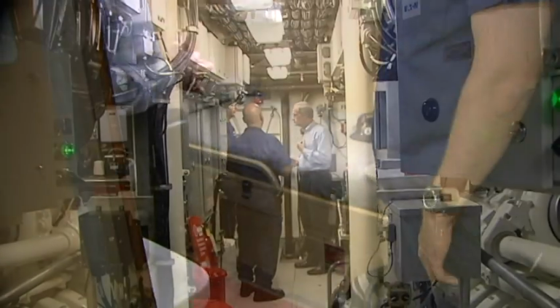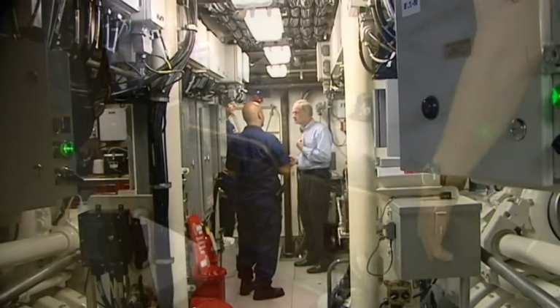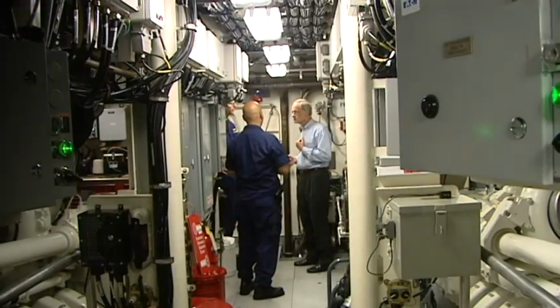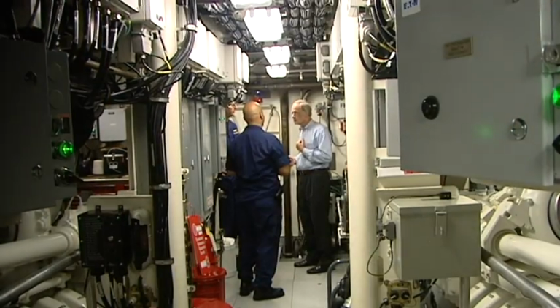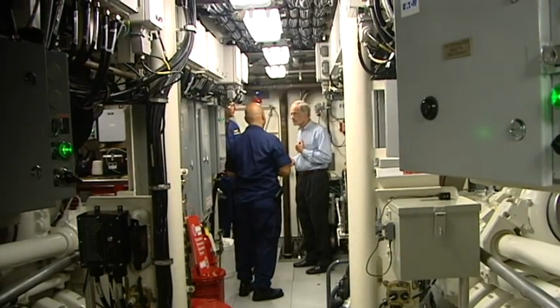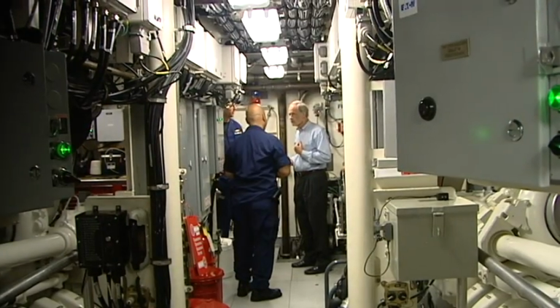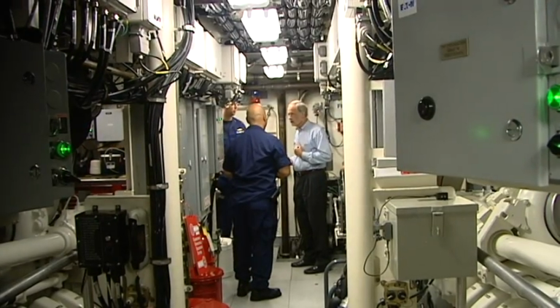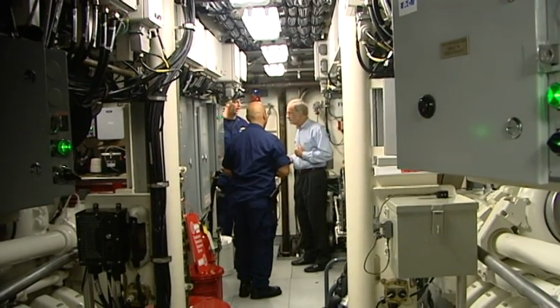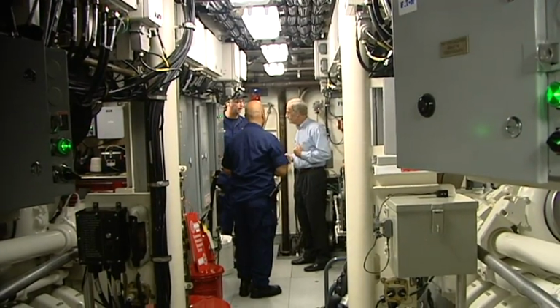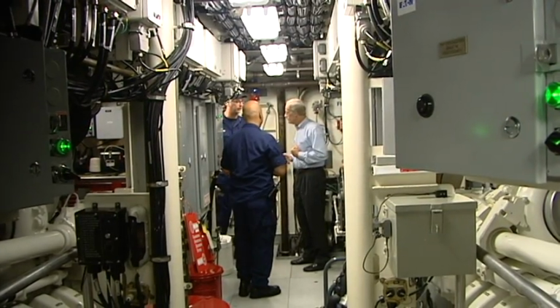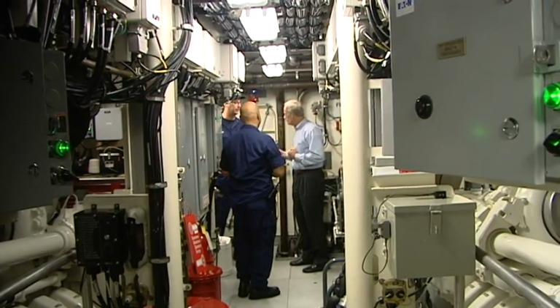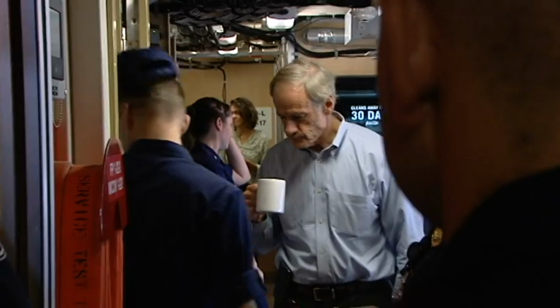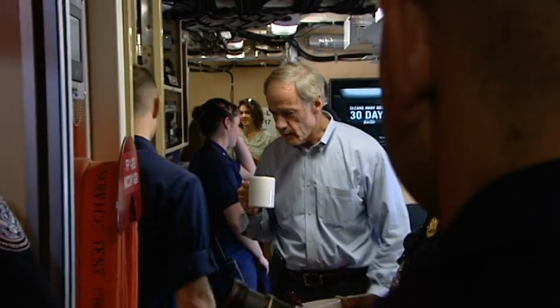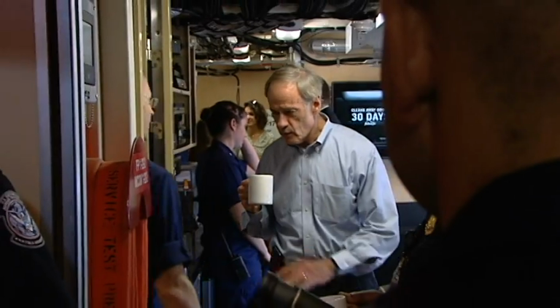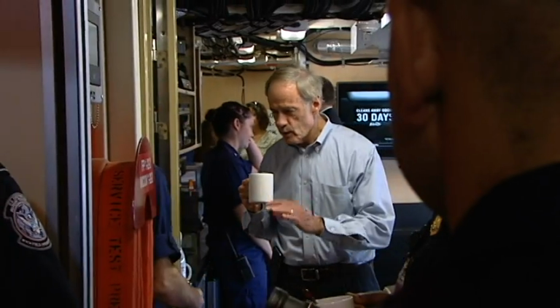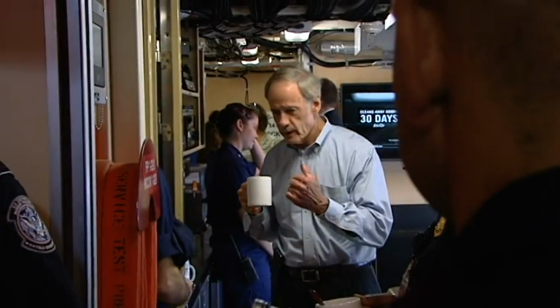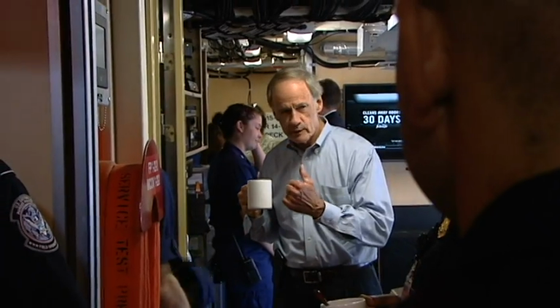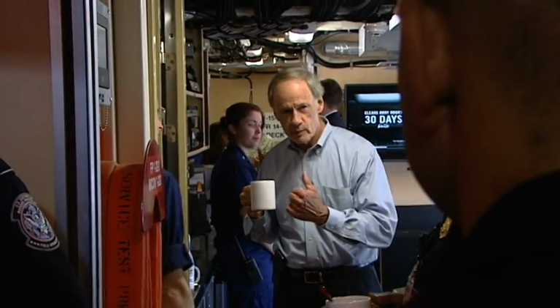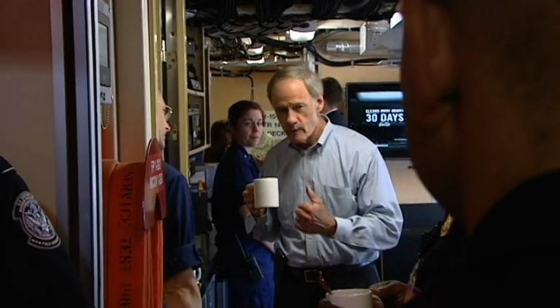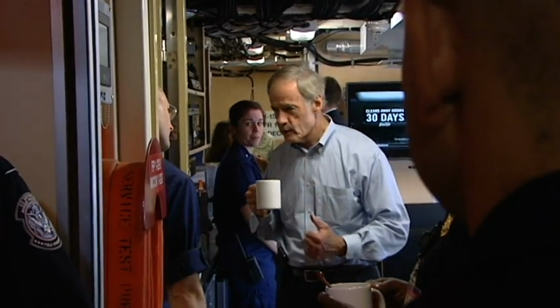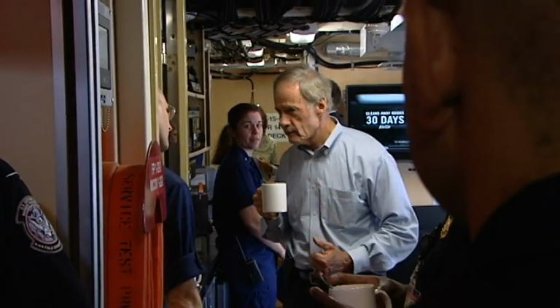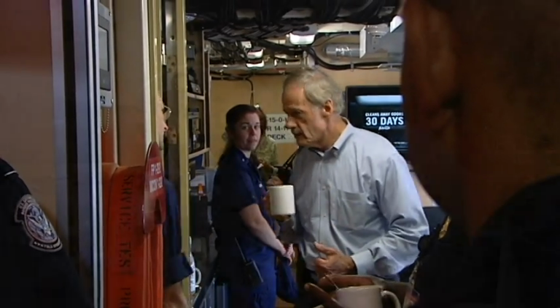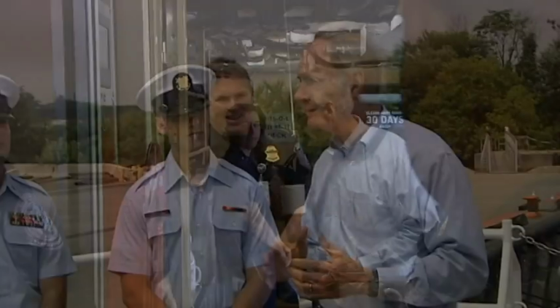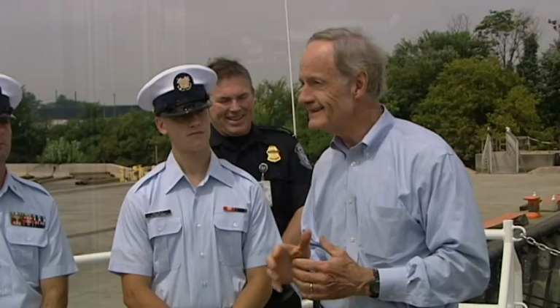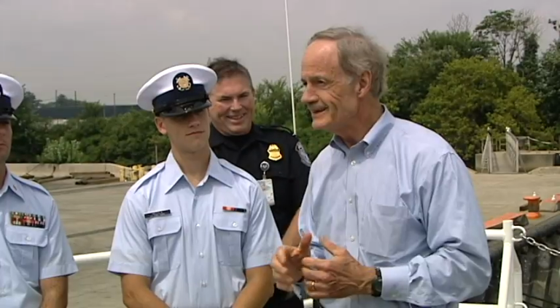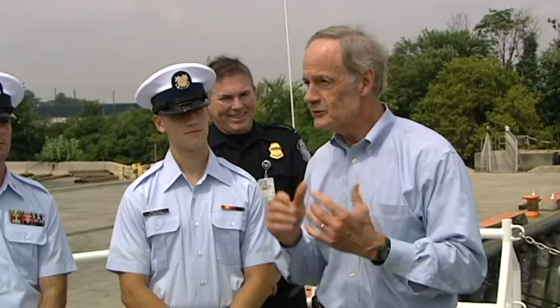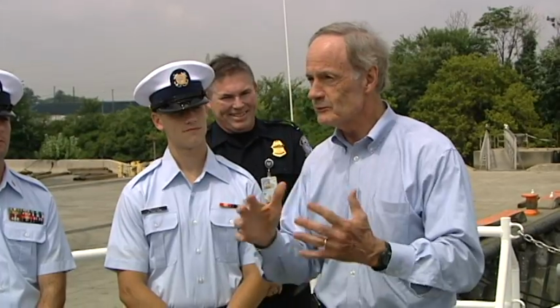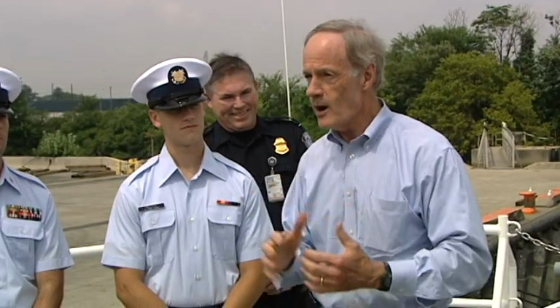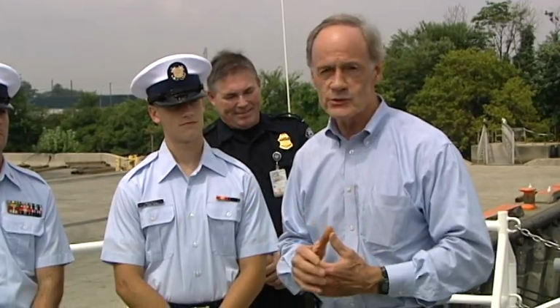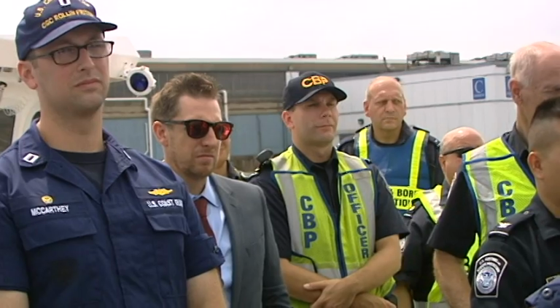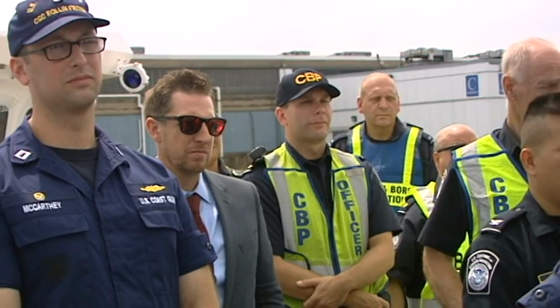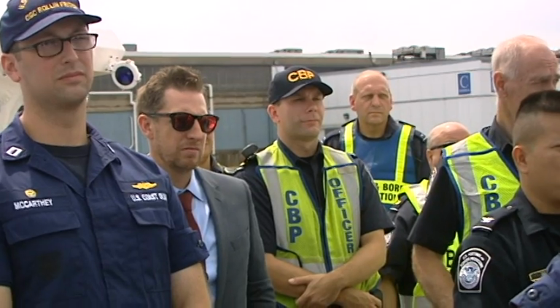Checking out the engine room and sampling some coffee from the galley, Carper addressed the crew of the cutter.